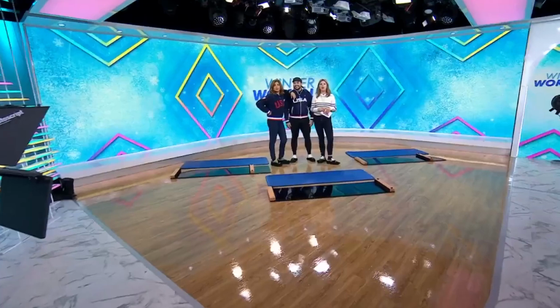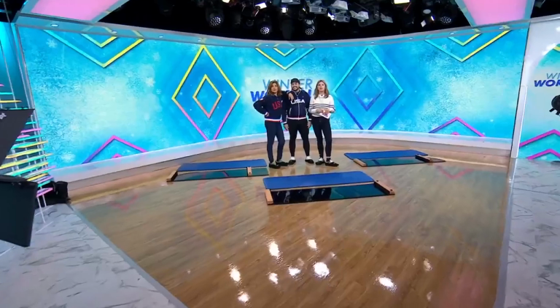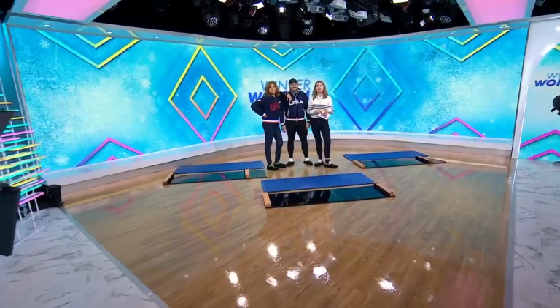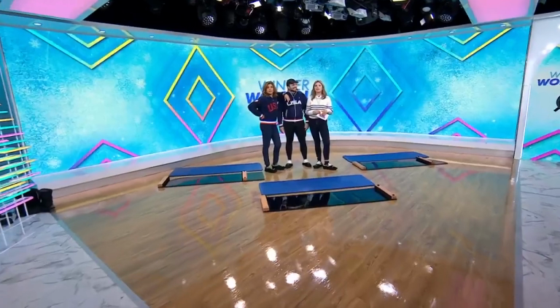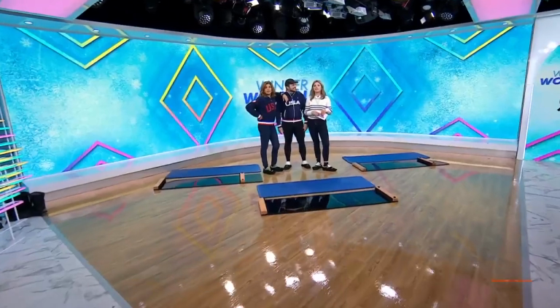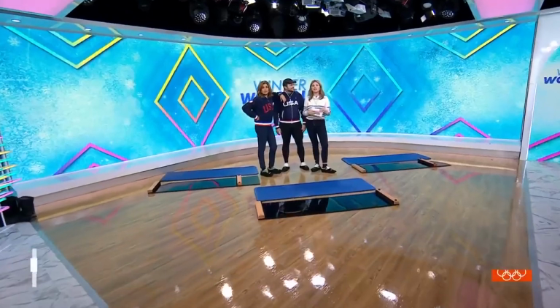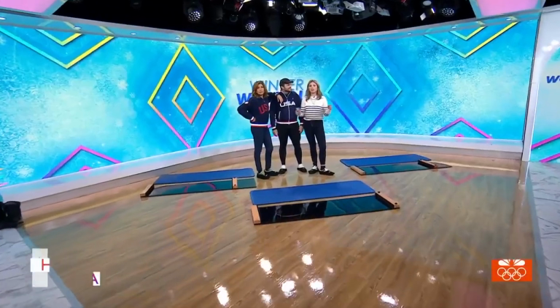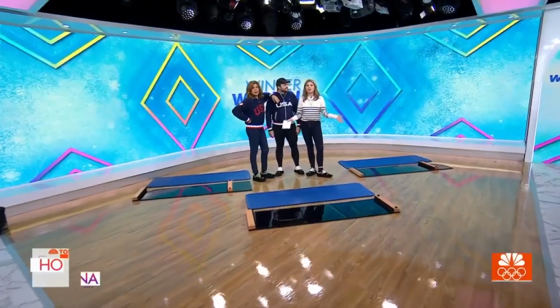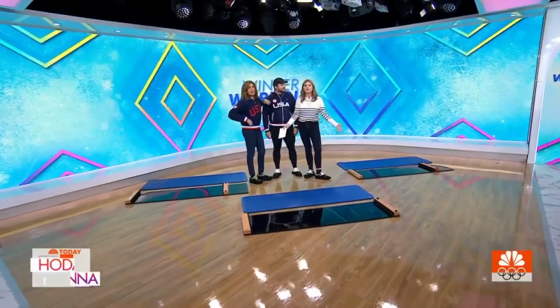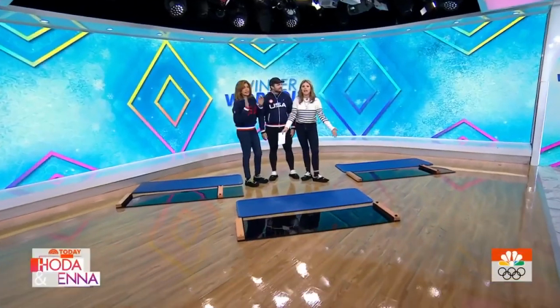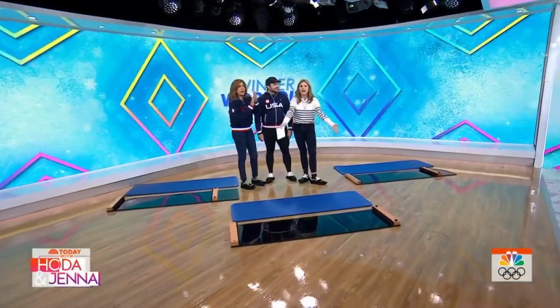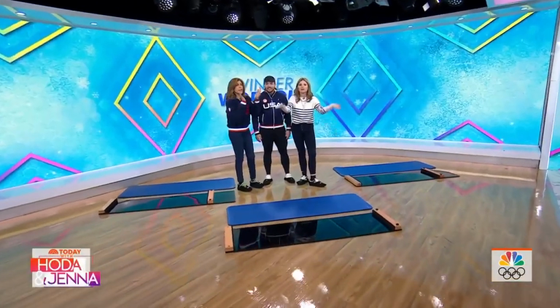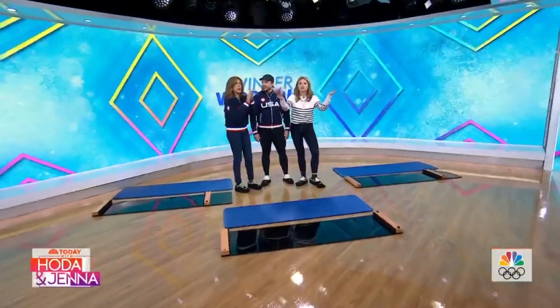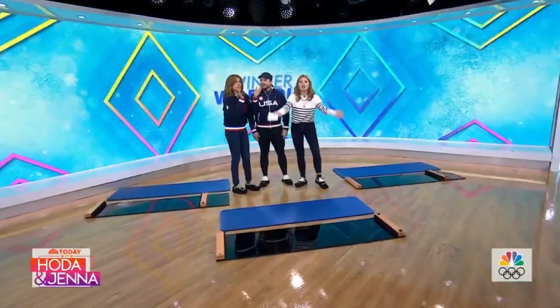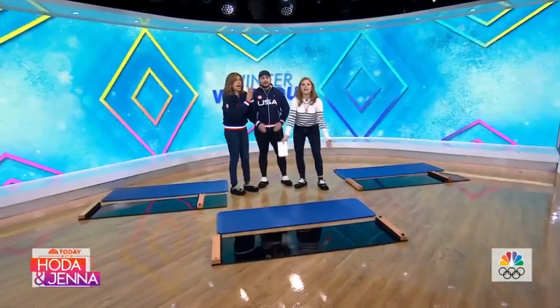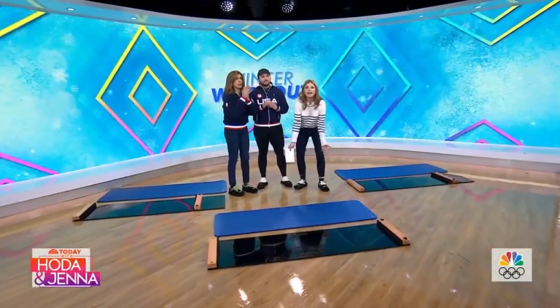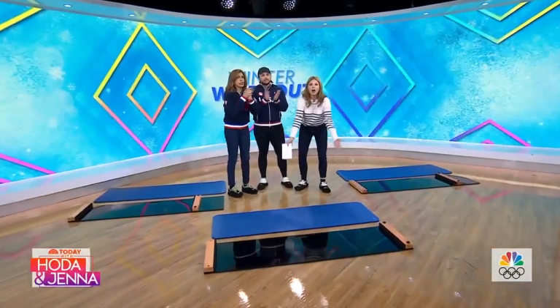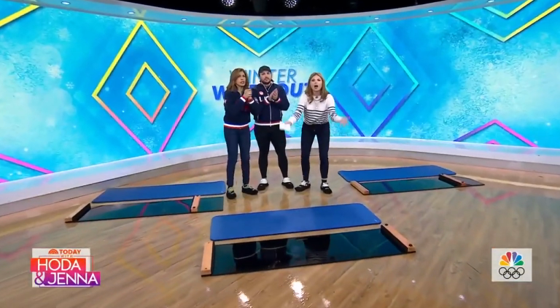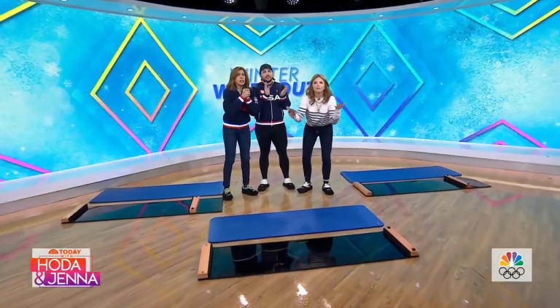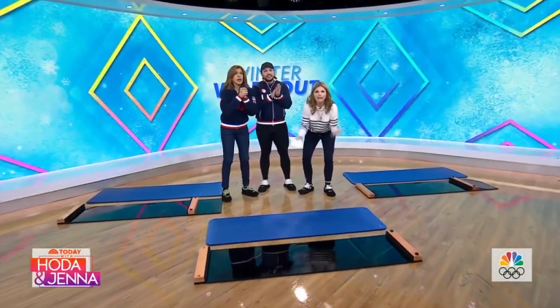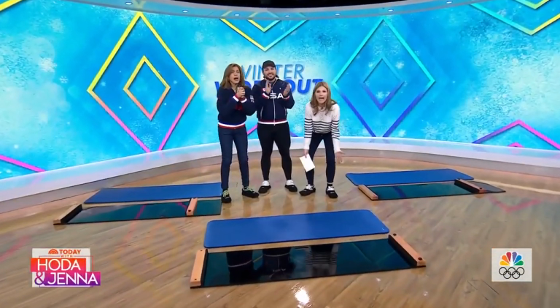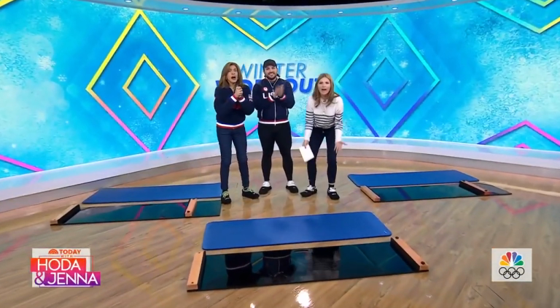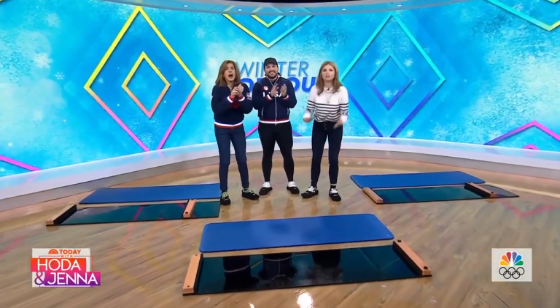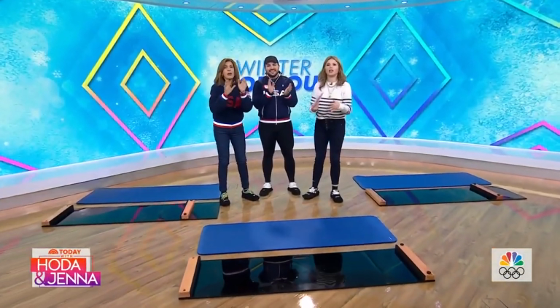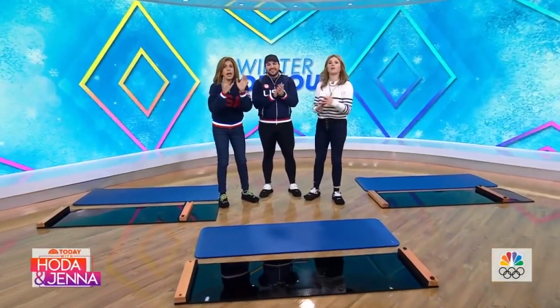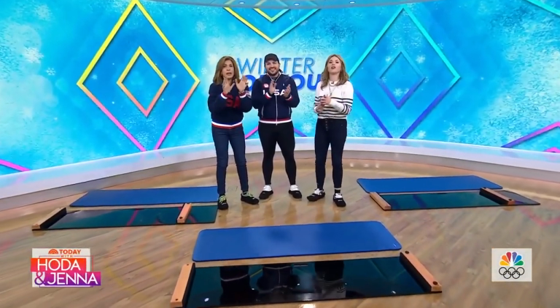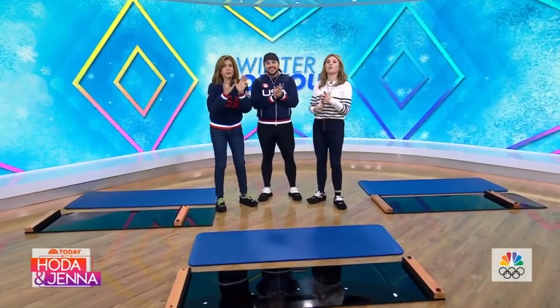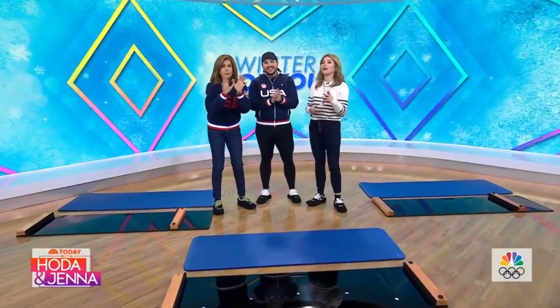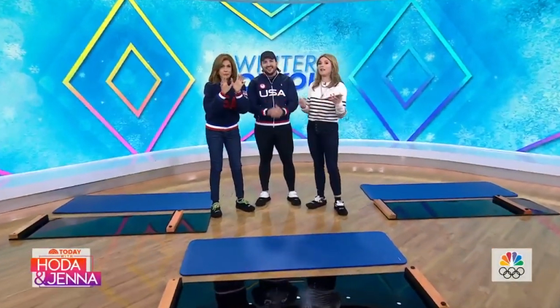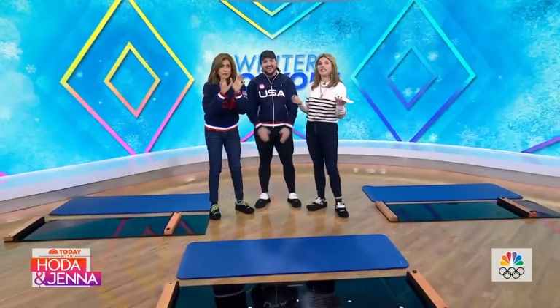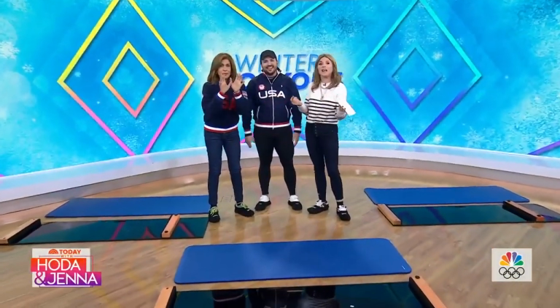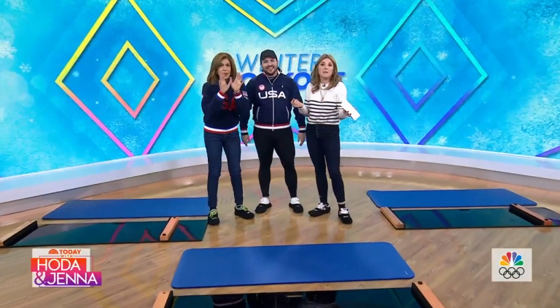All right, you guys, it's time to get off the couch — and we're going to work out like champions.